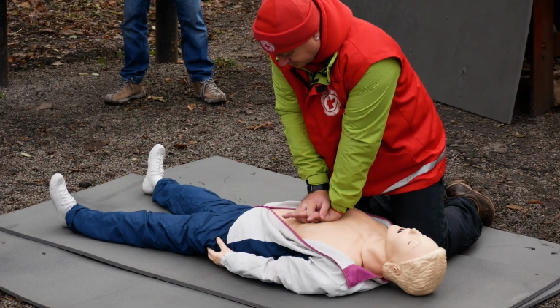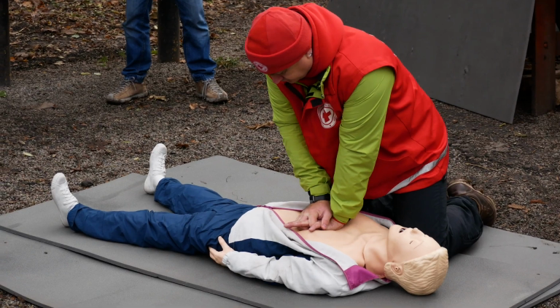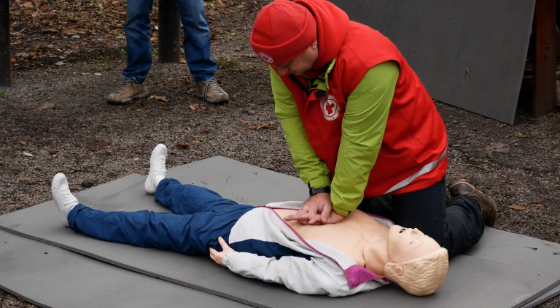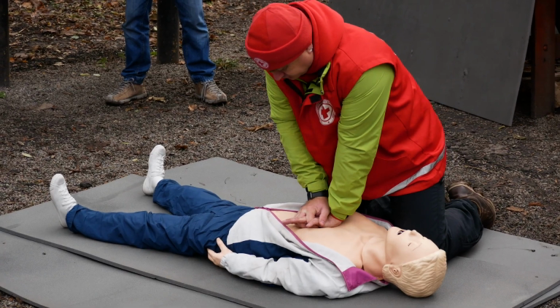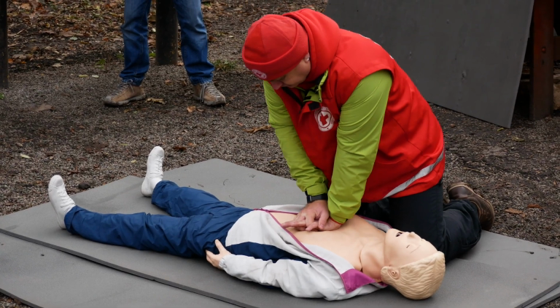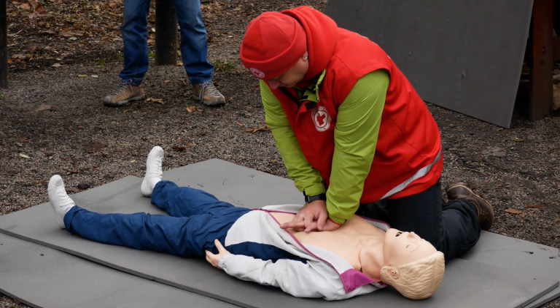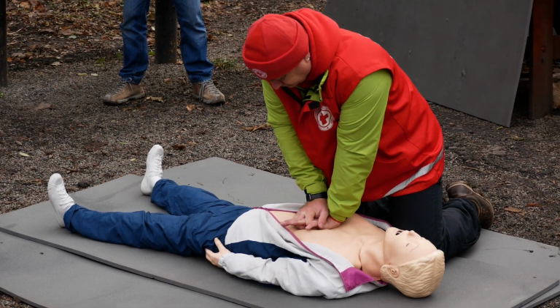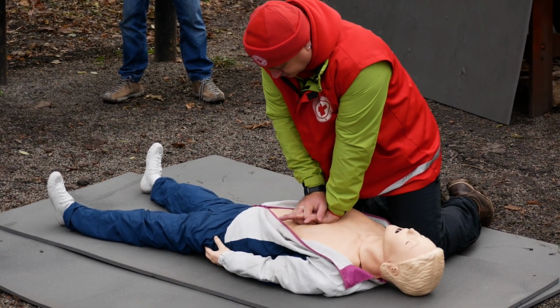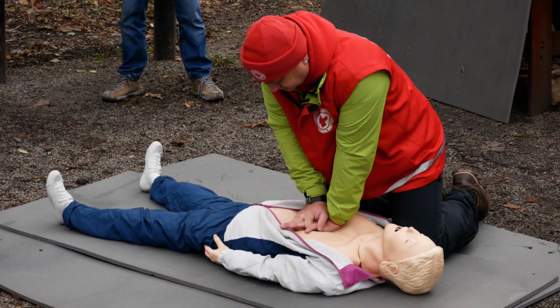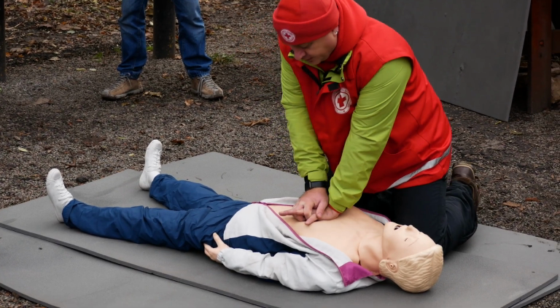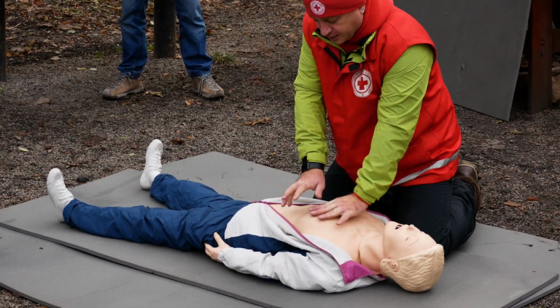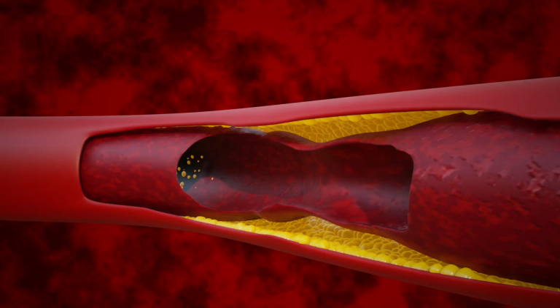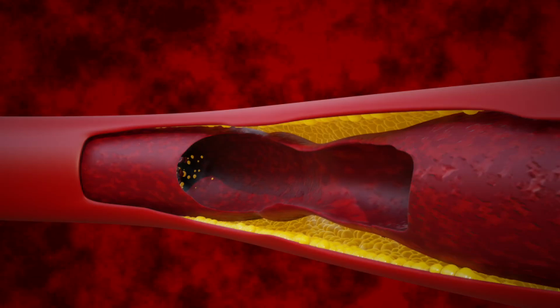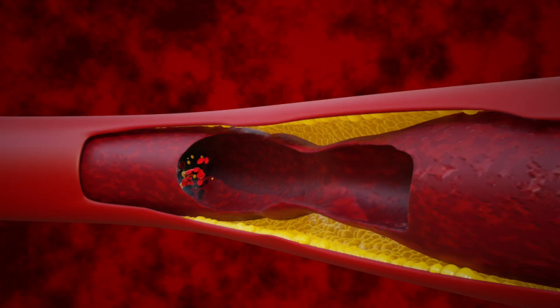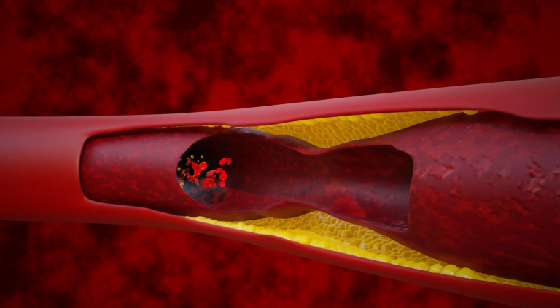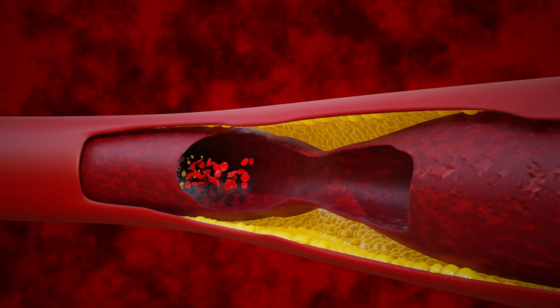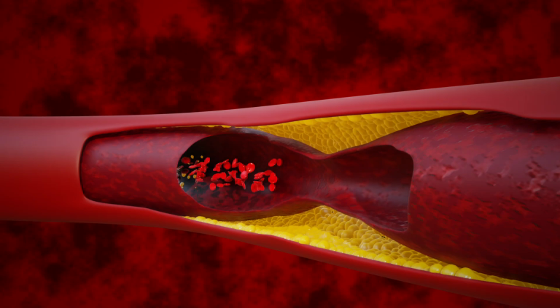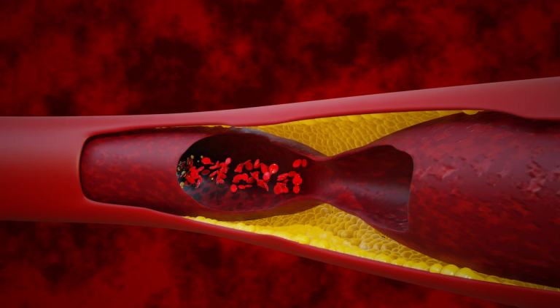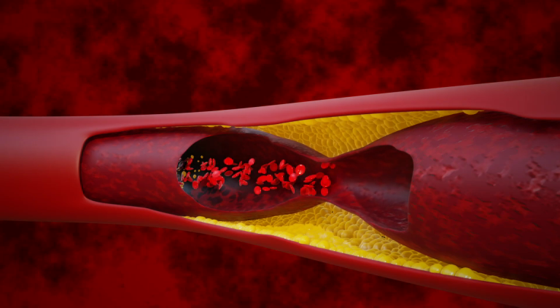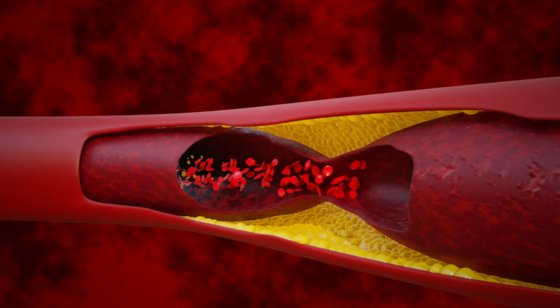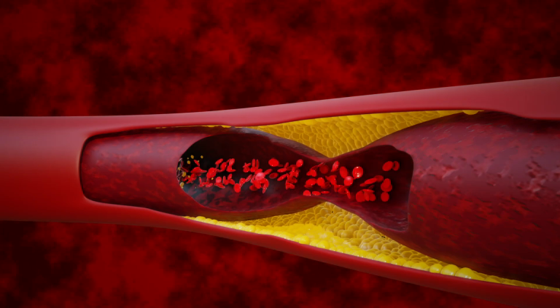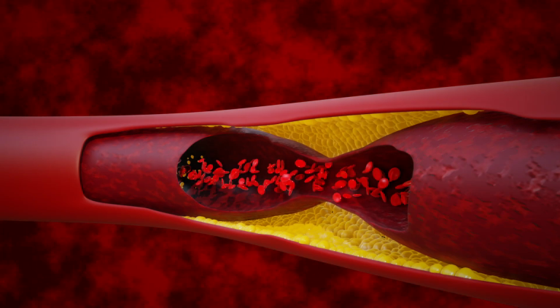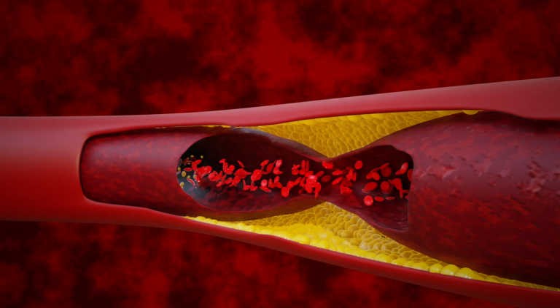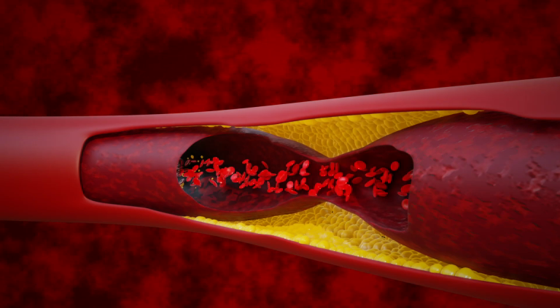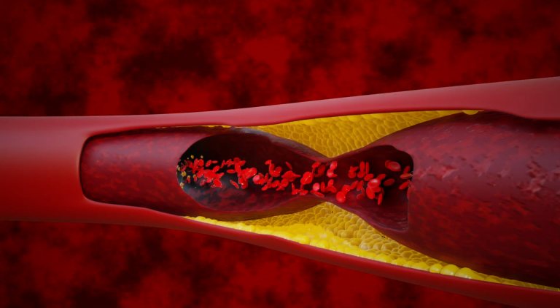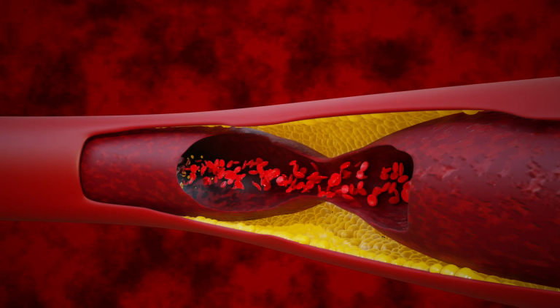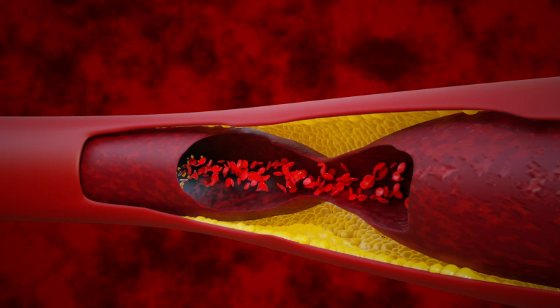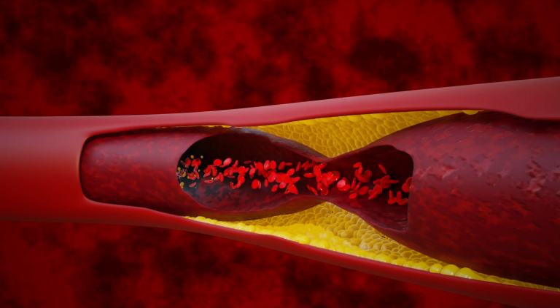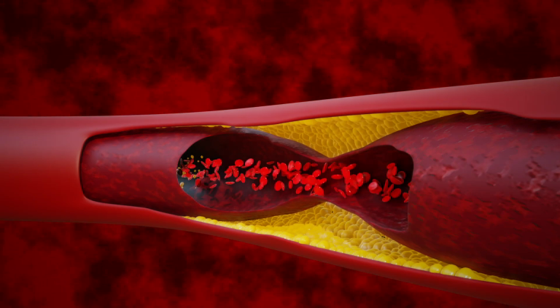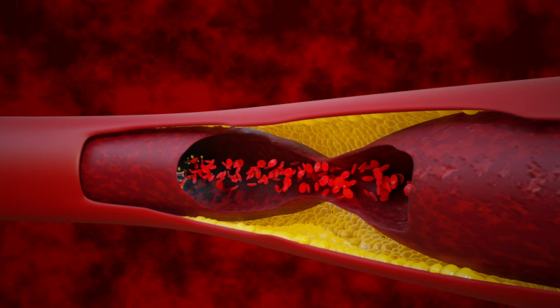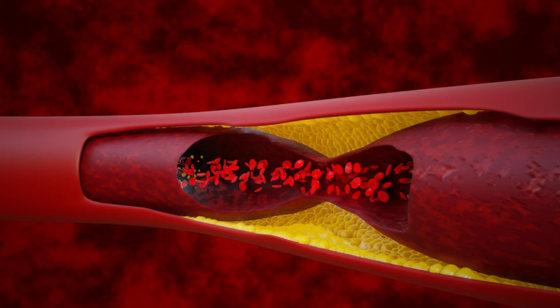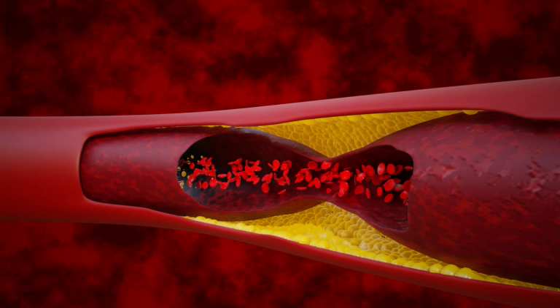CPR keeps blood flowing to vital organs when the heart stops. Without it, brain damage begins in just four minutes.